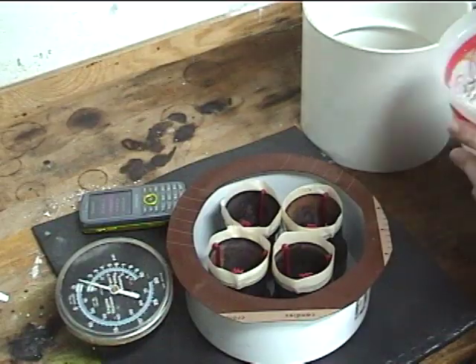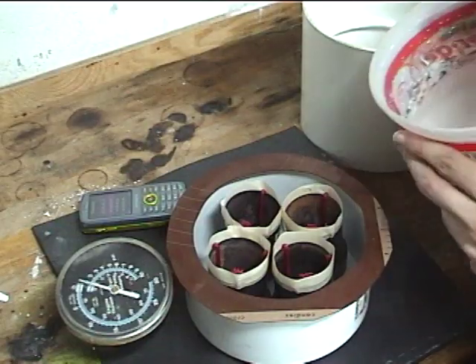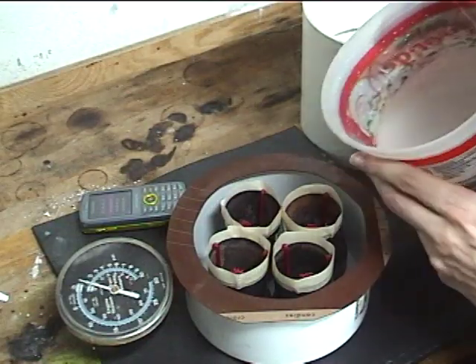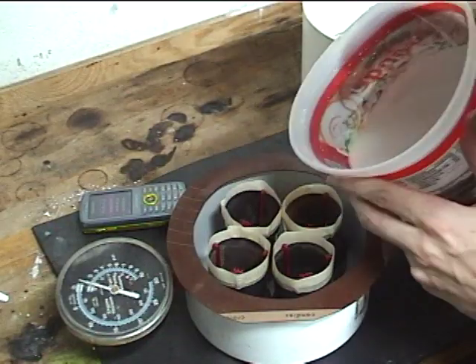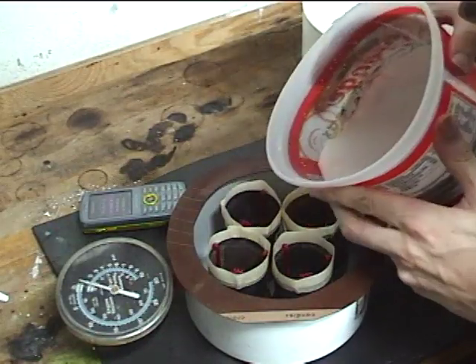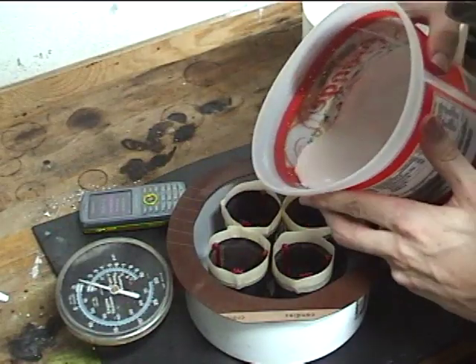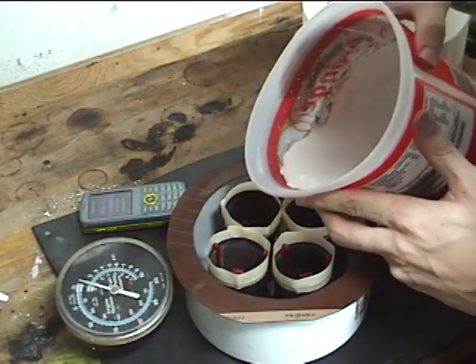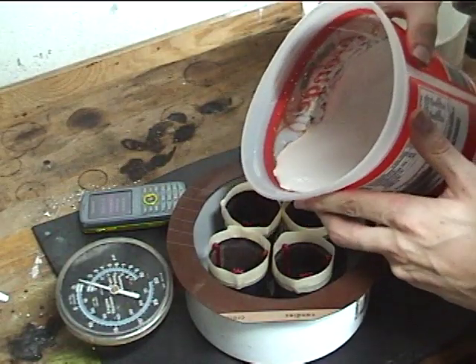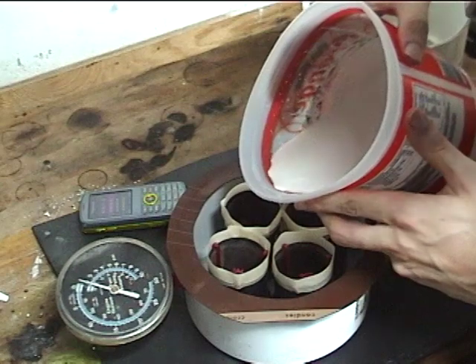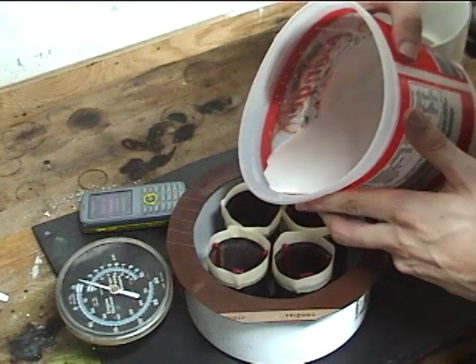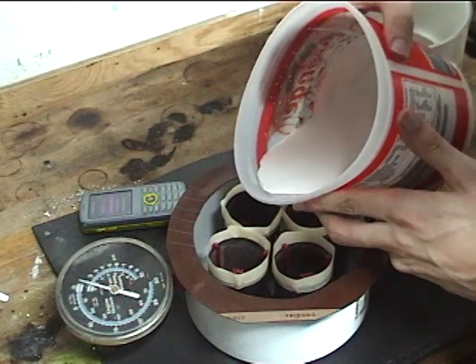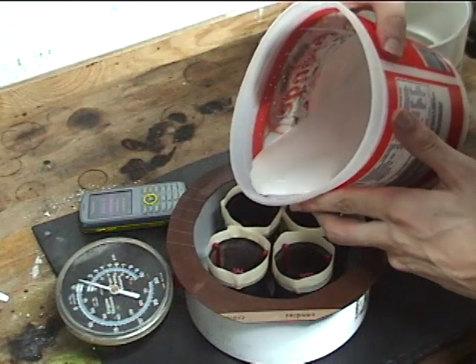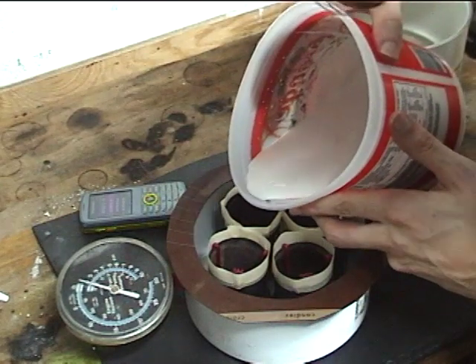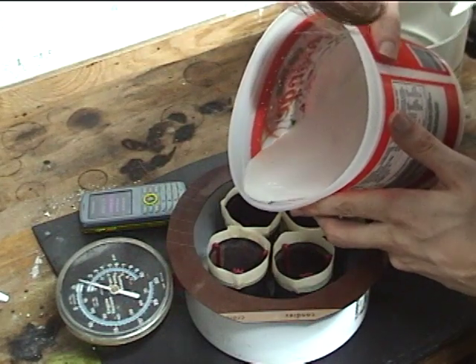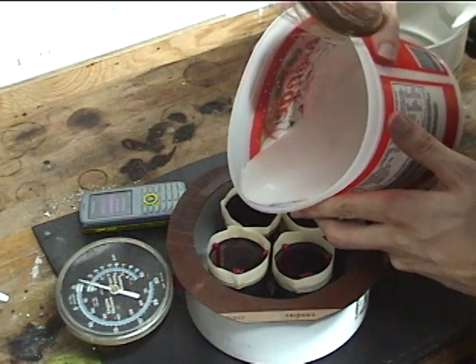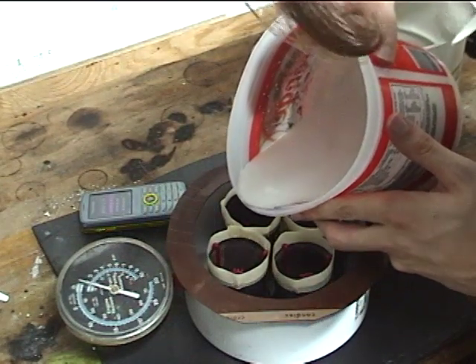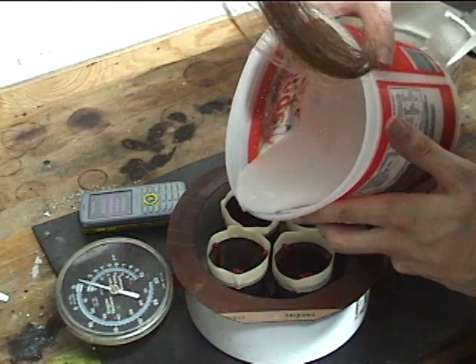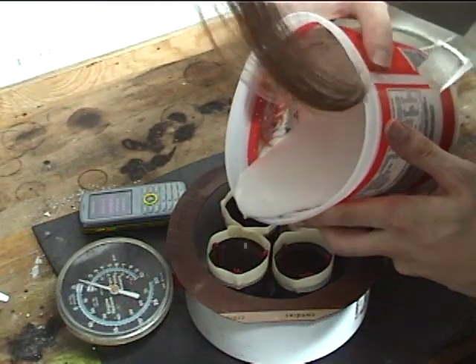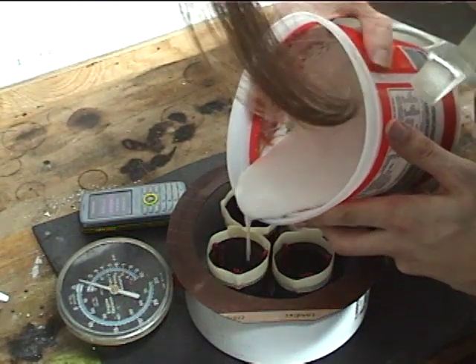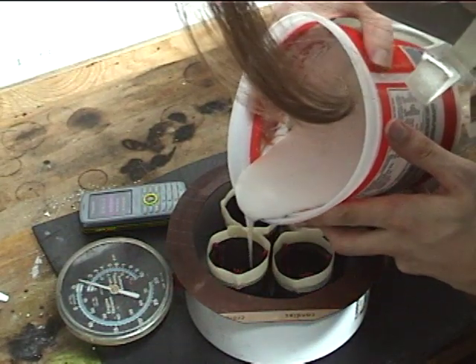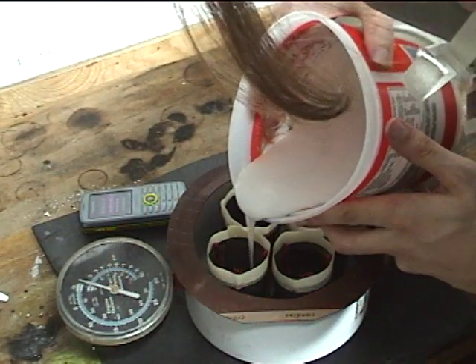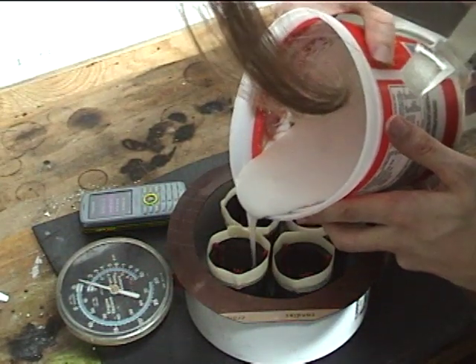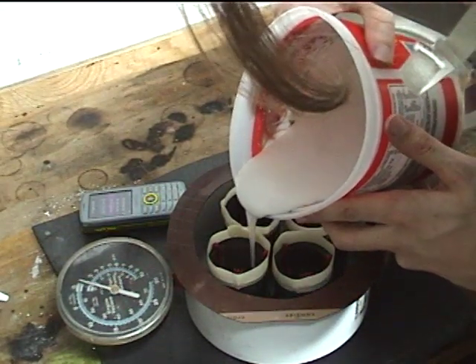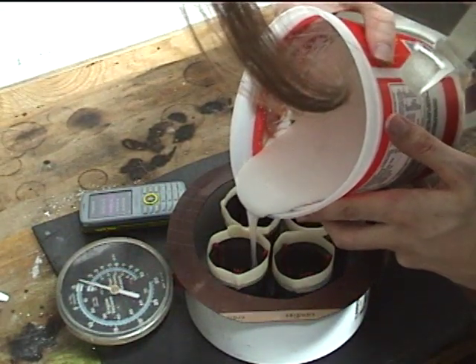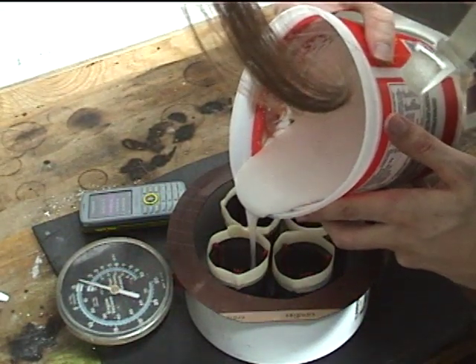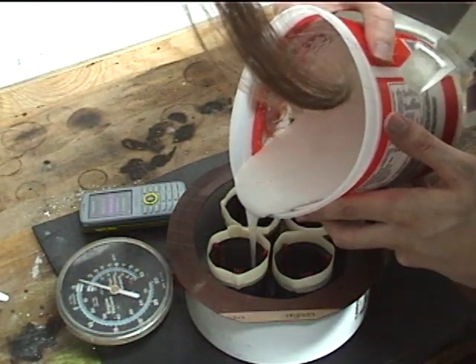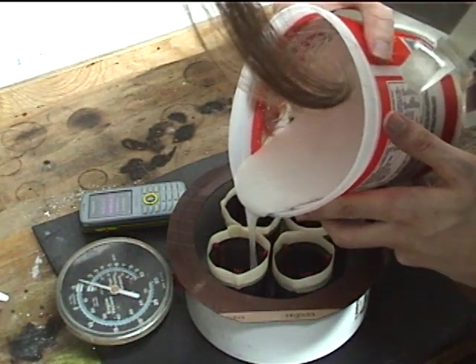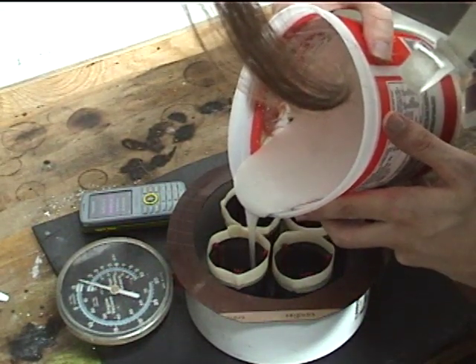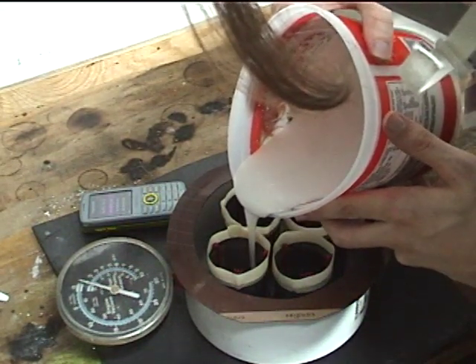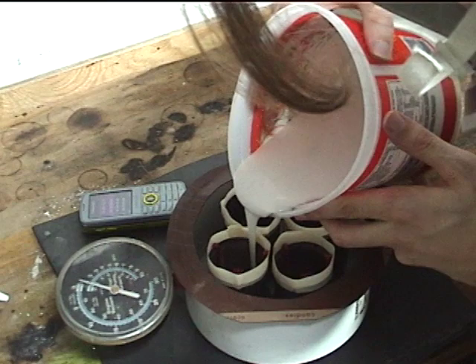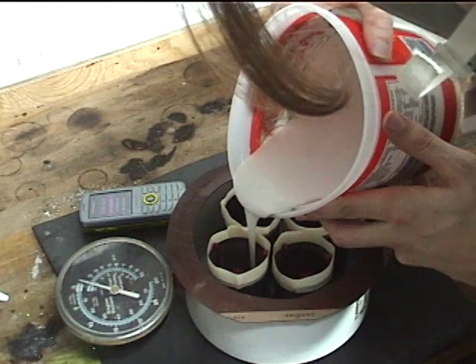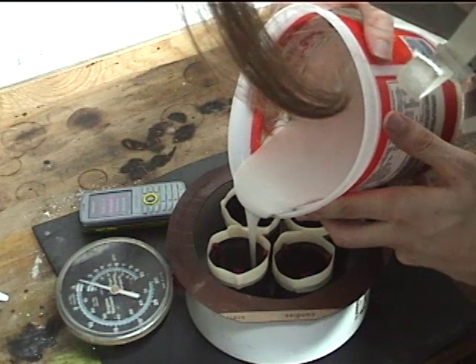Next, we pour the investment into our flasks, being careful not to pour it directly onto our wax models, and leaving a small amount of space at the top of the flasks.